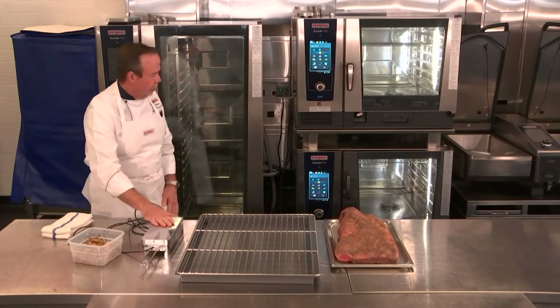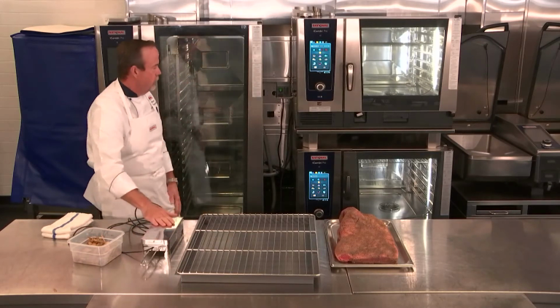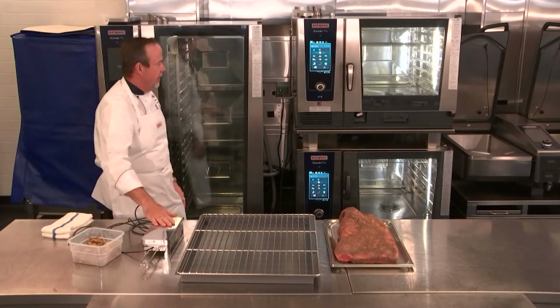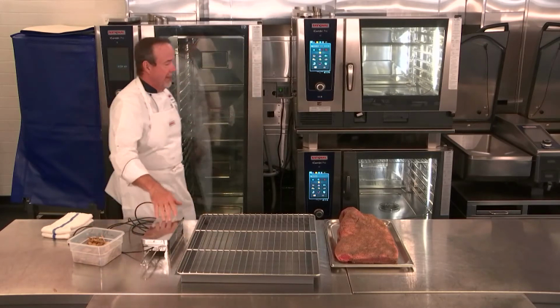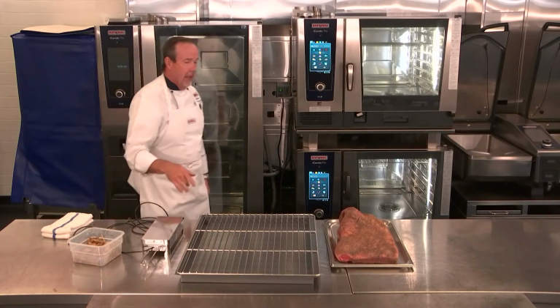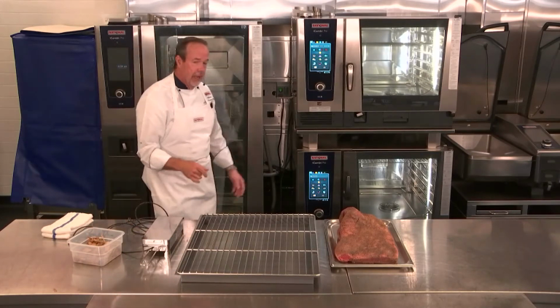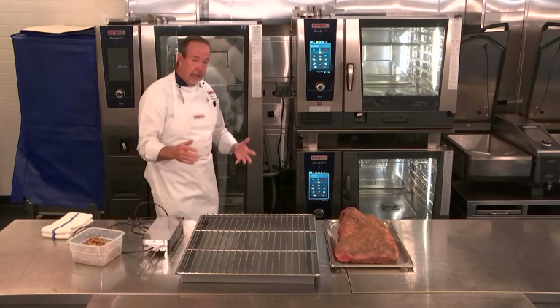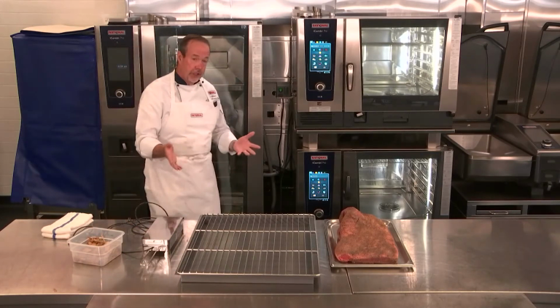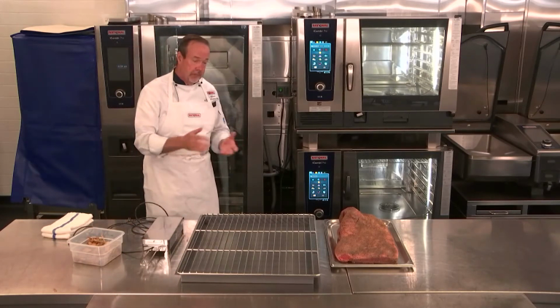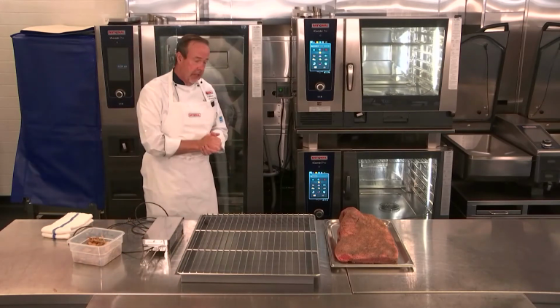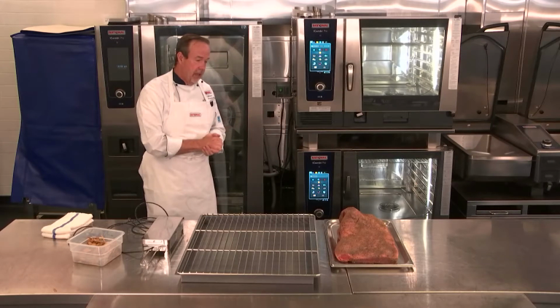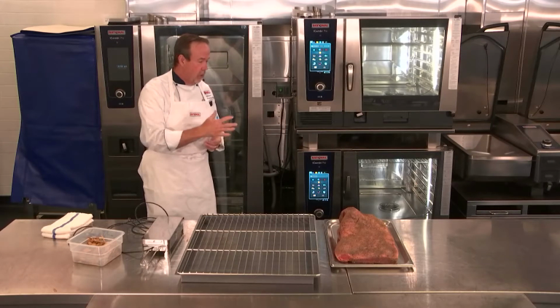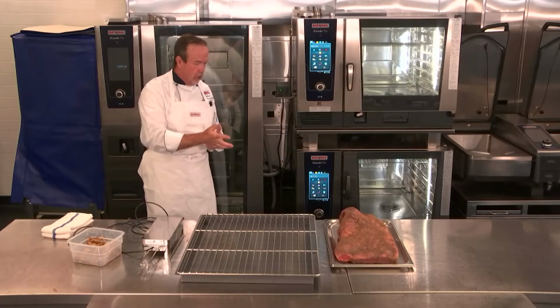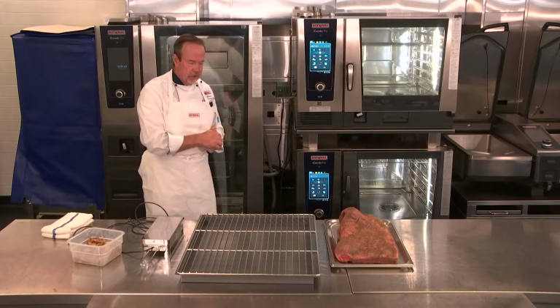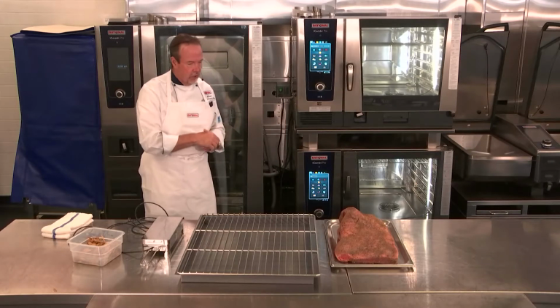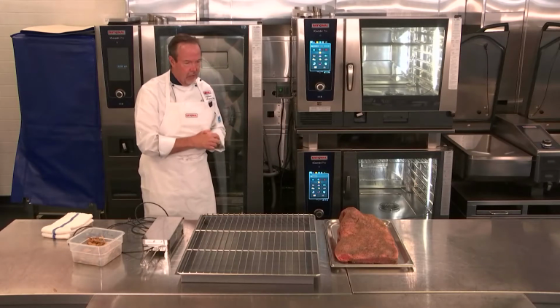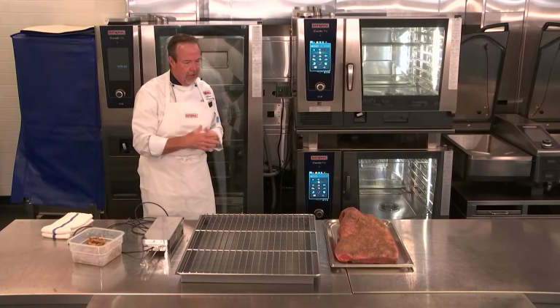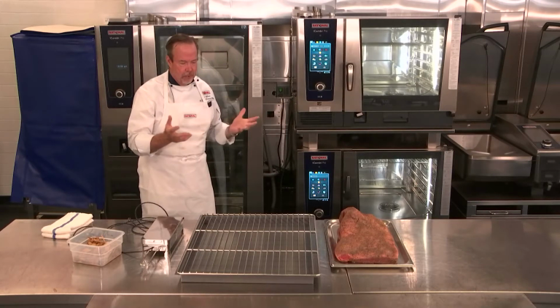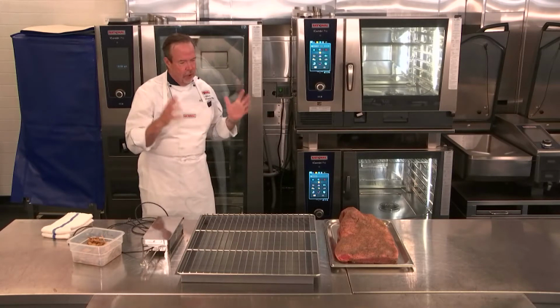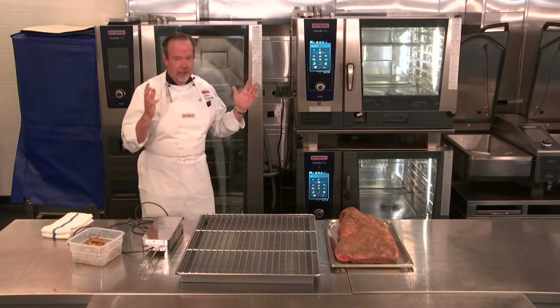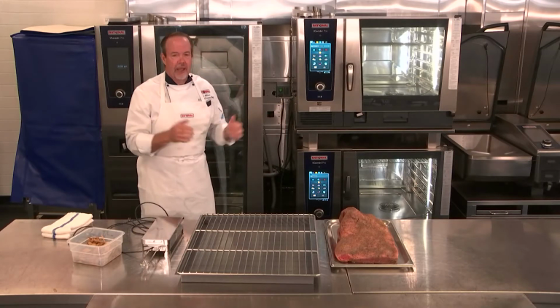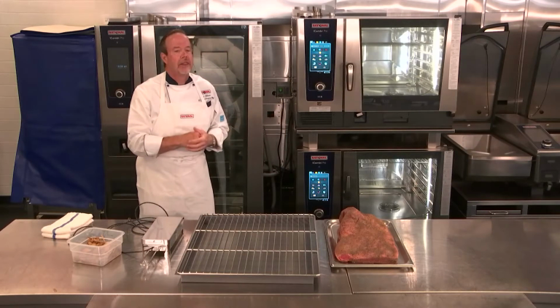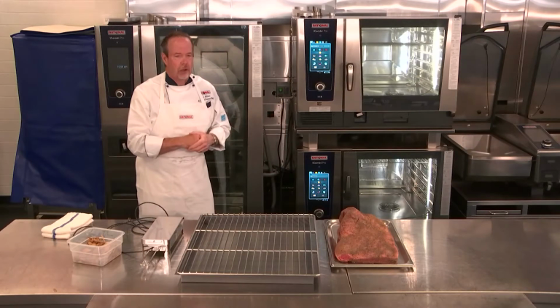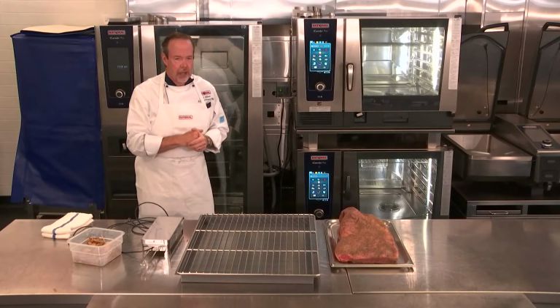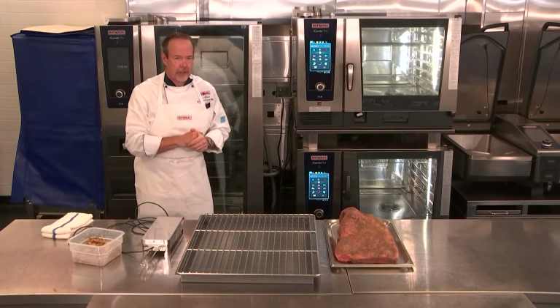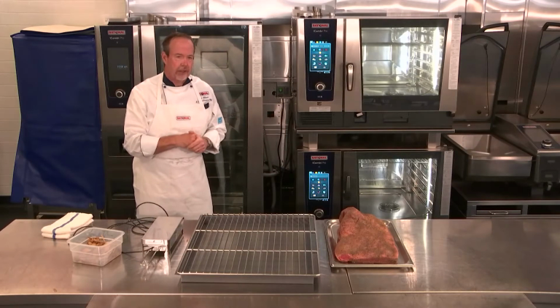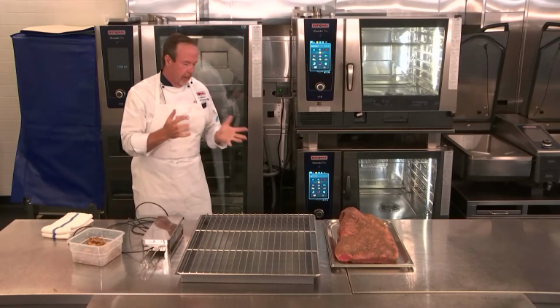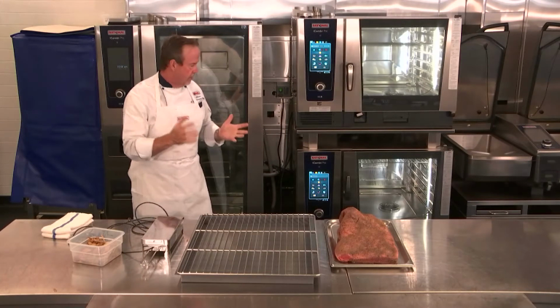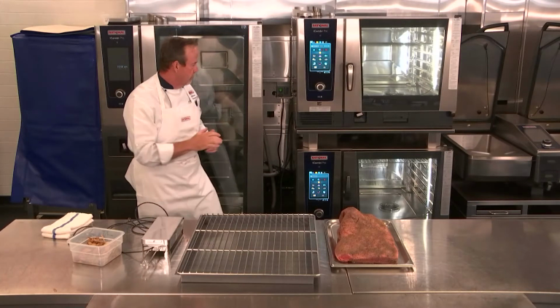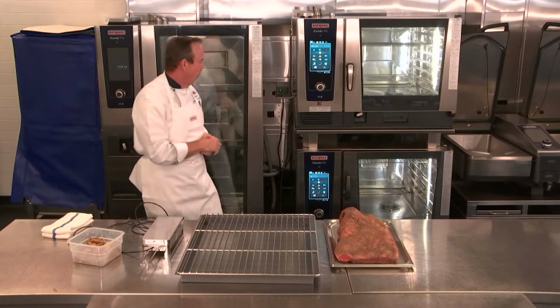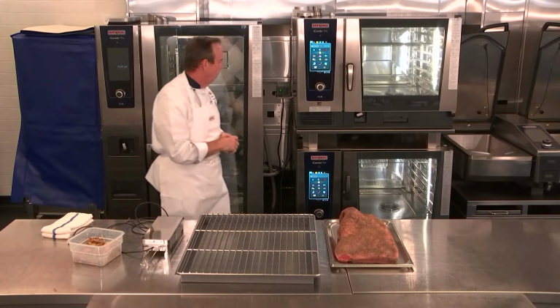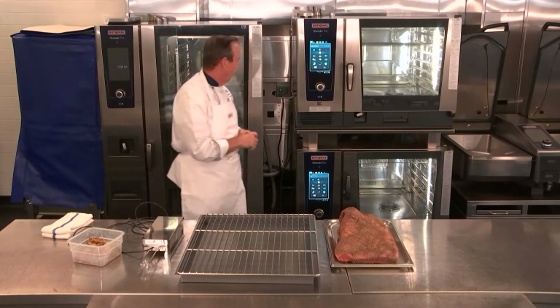We're using hickory chips today. Oak is also a great one, as is applewood — anything you'd like to use as a smoking wood is fine.